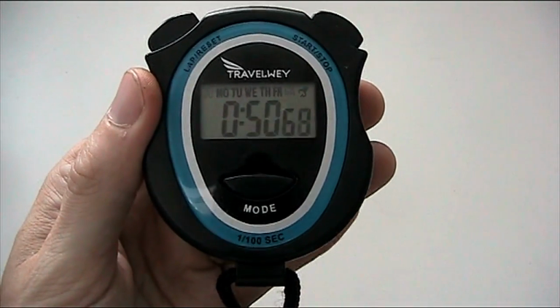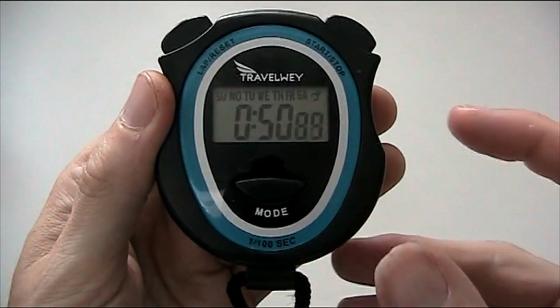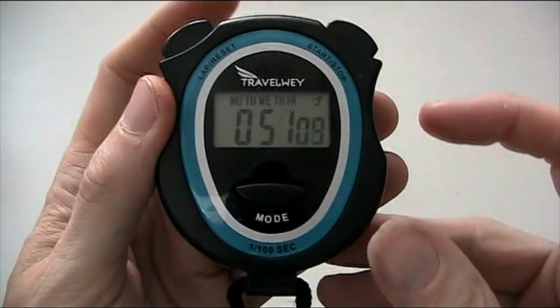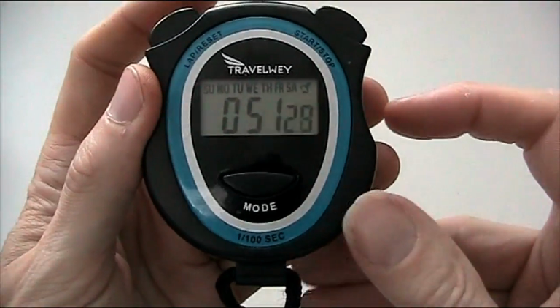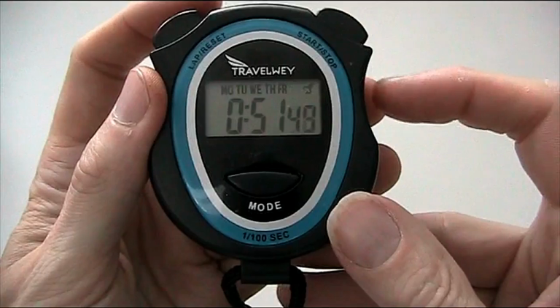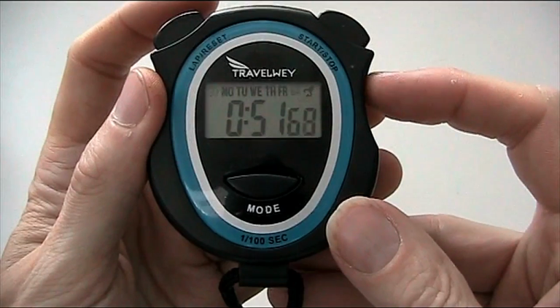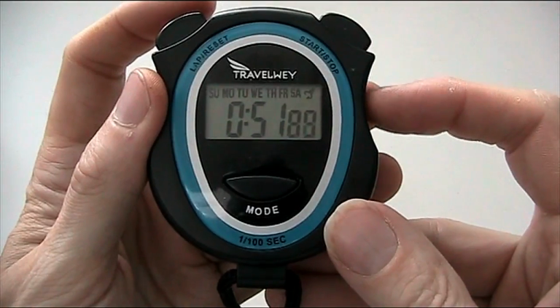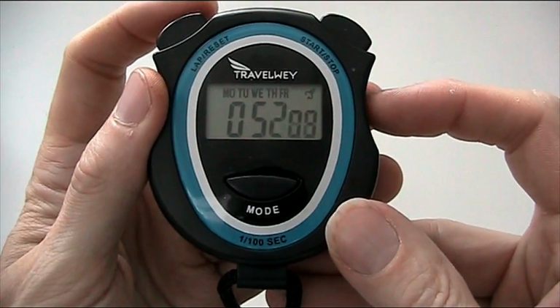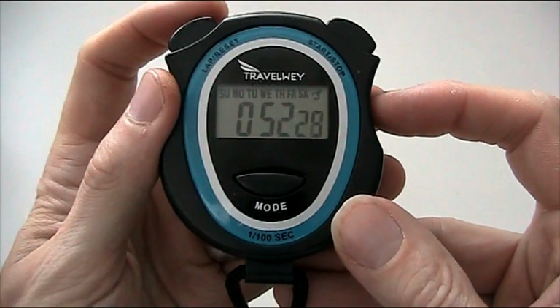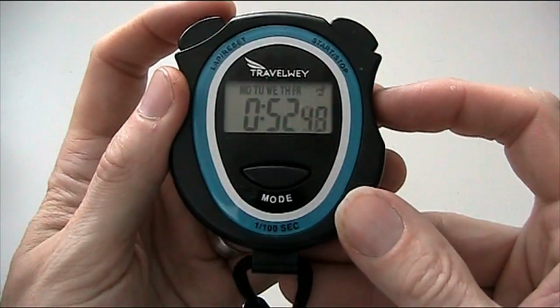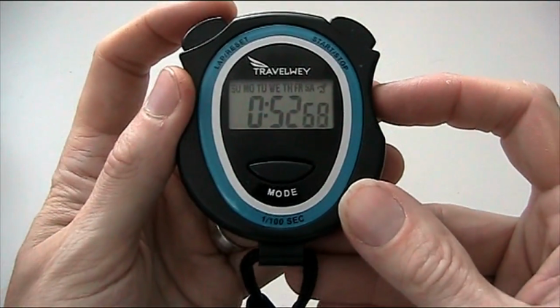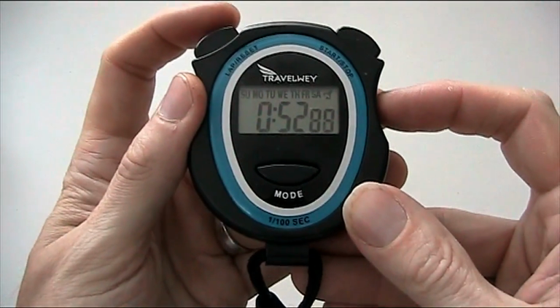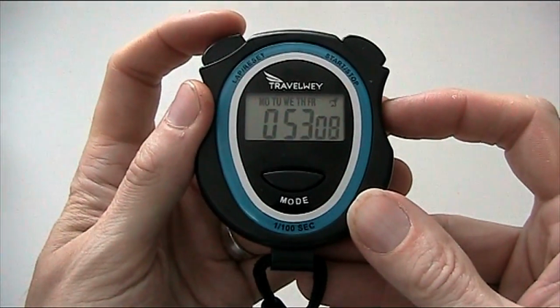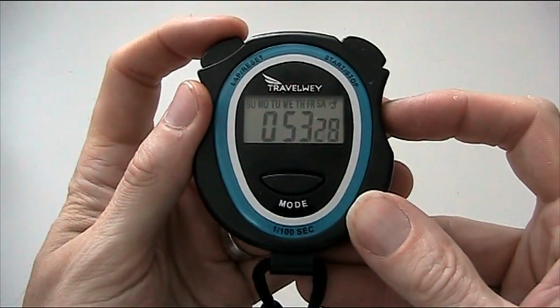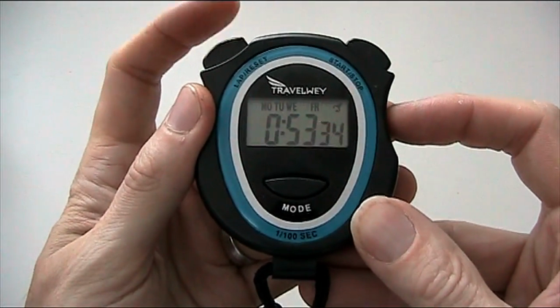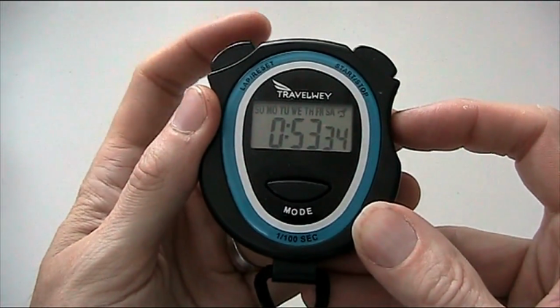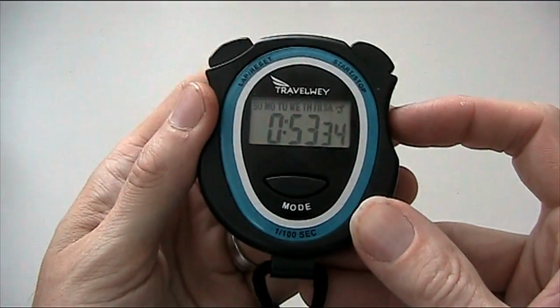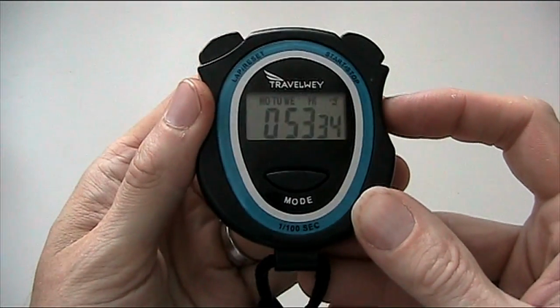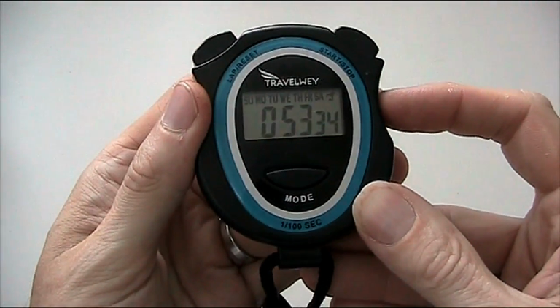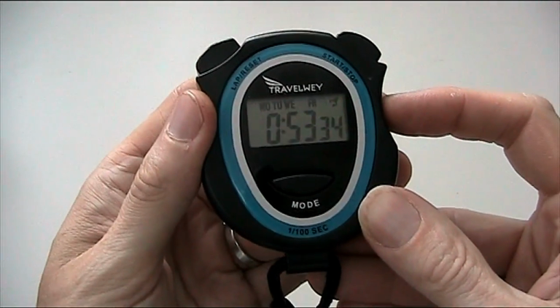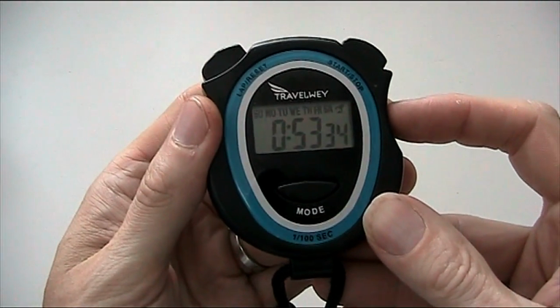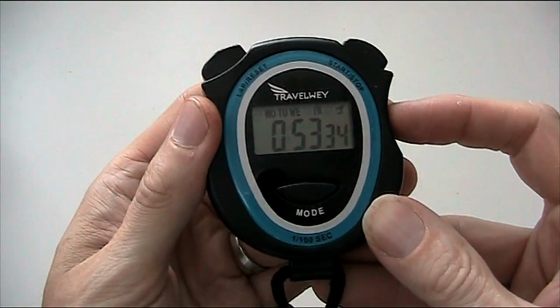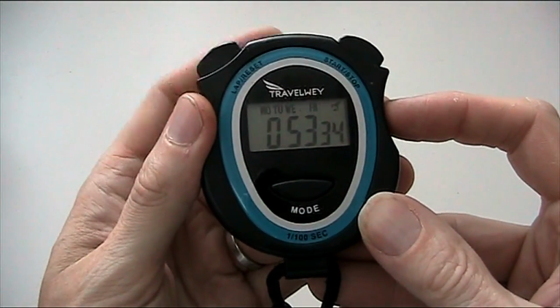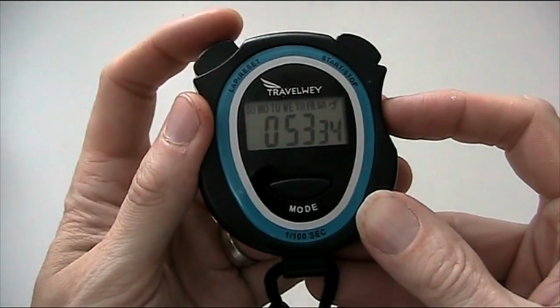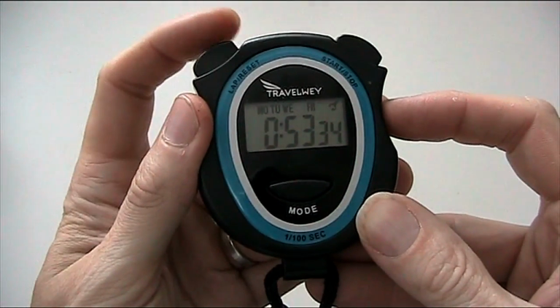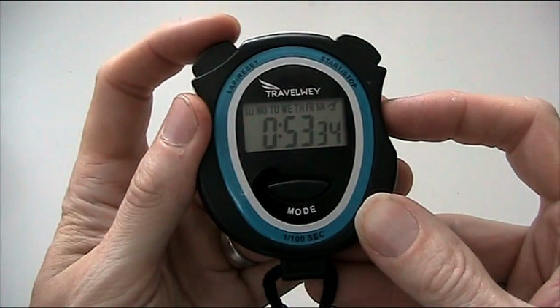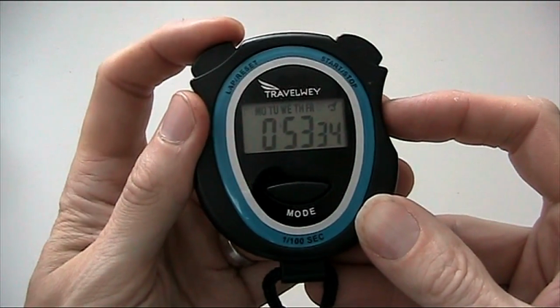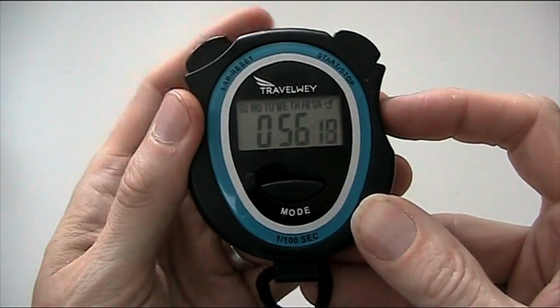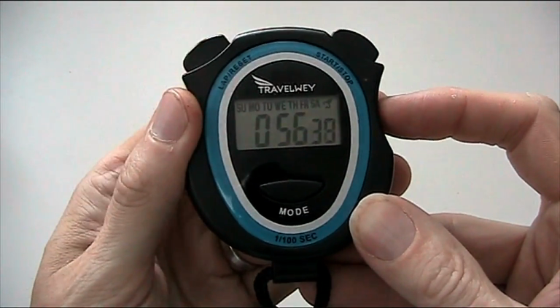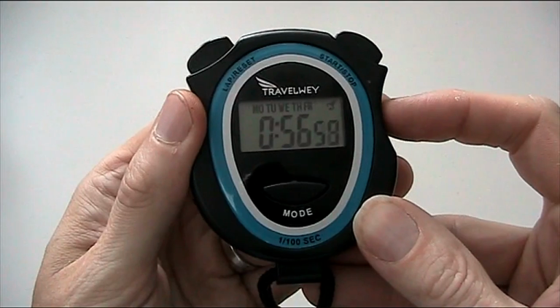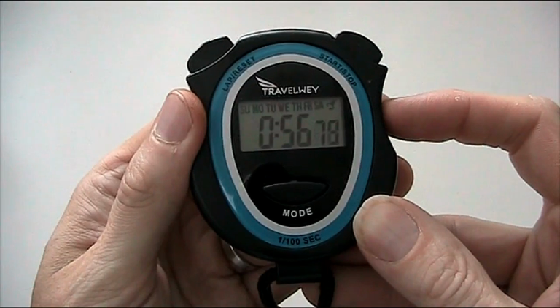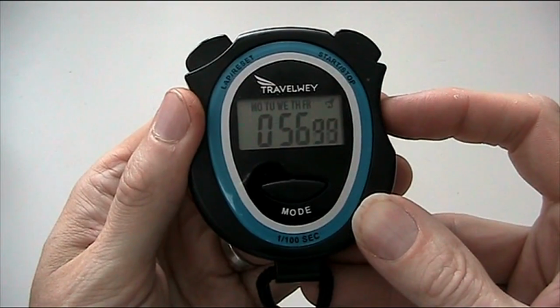And again, if they come round again to the next lap, you can press it, note it down, press it again.